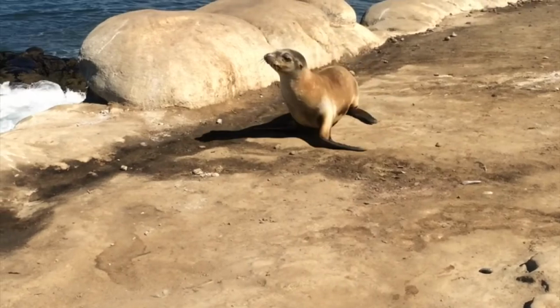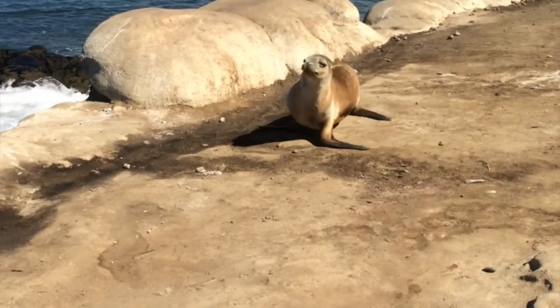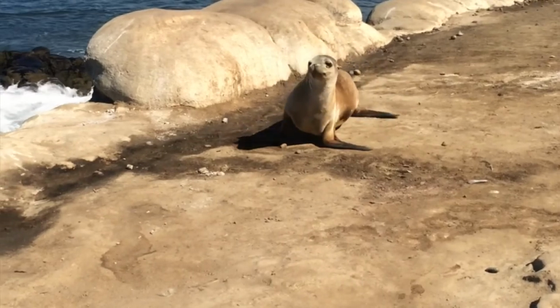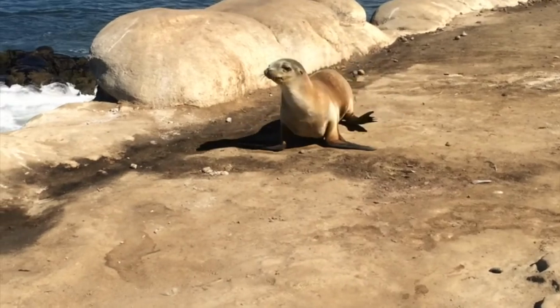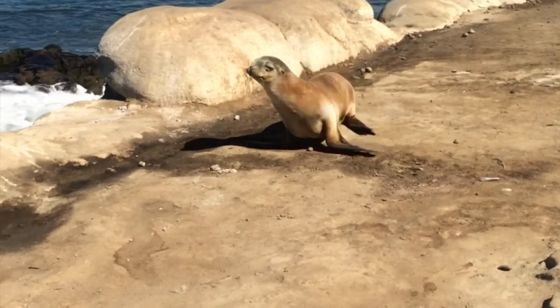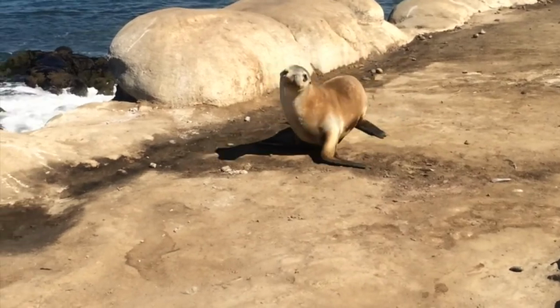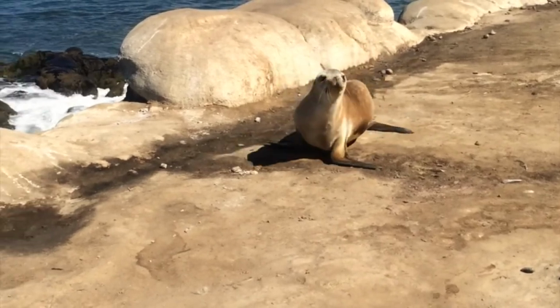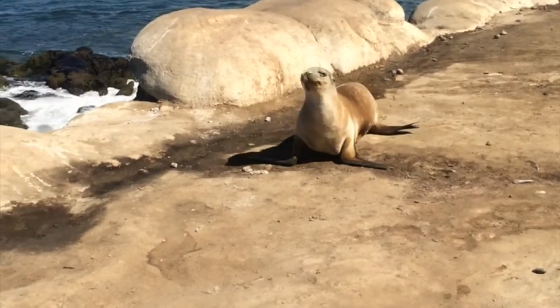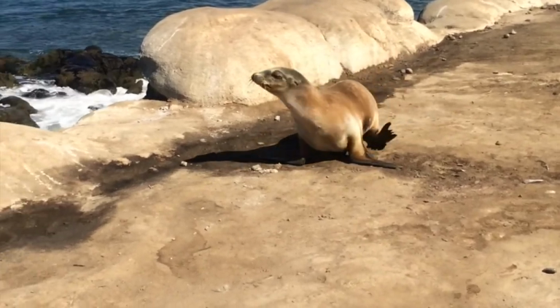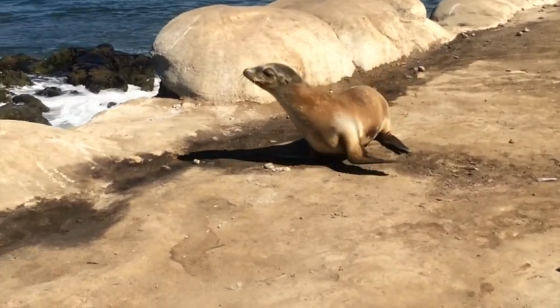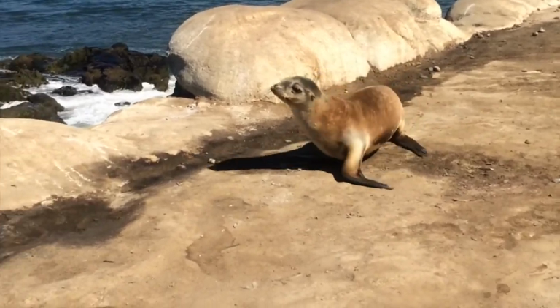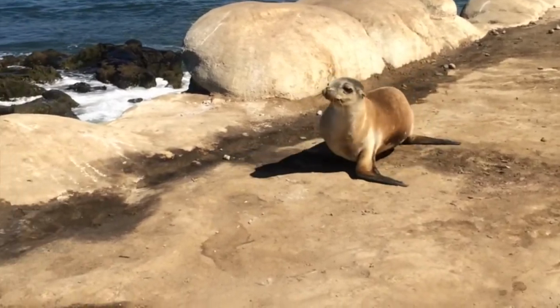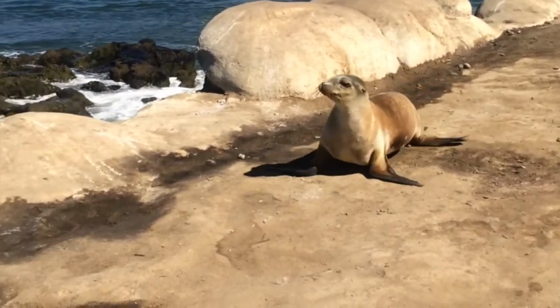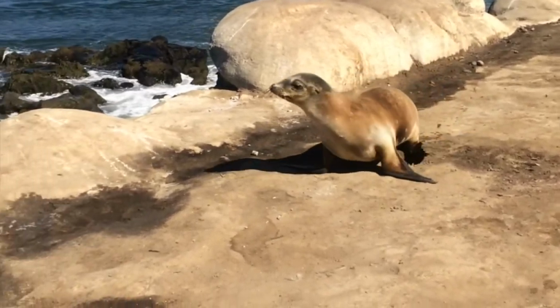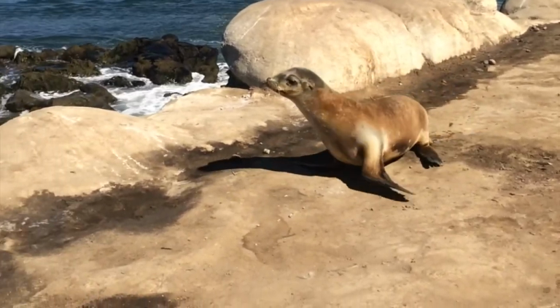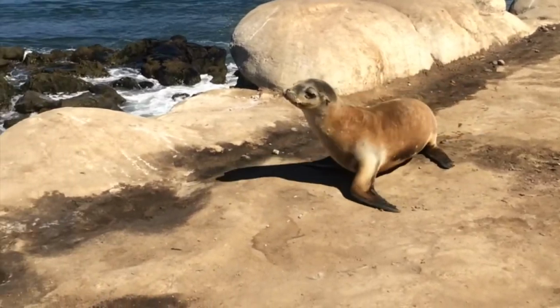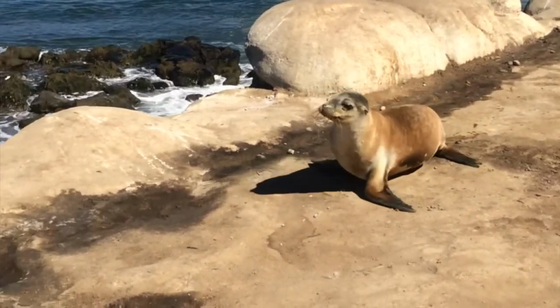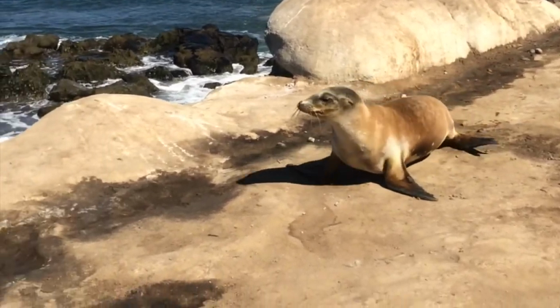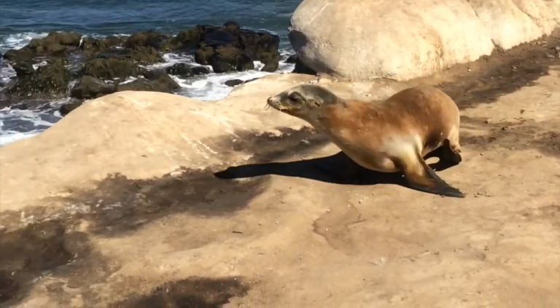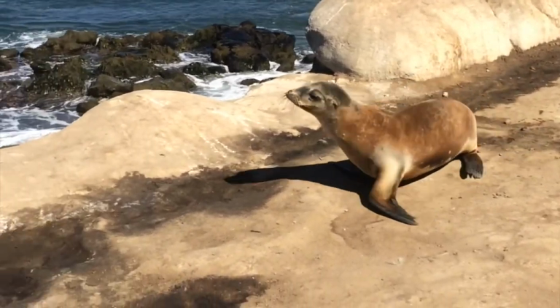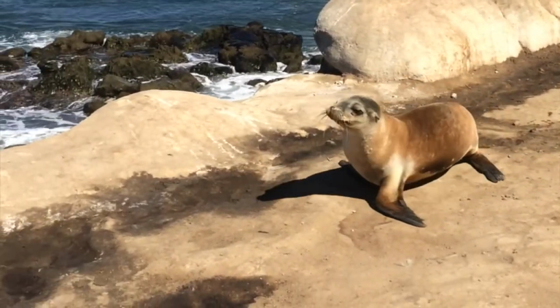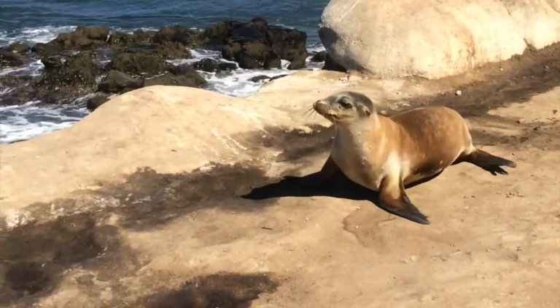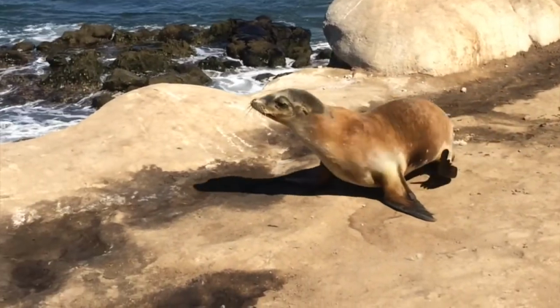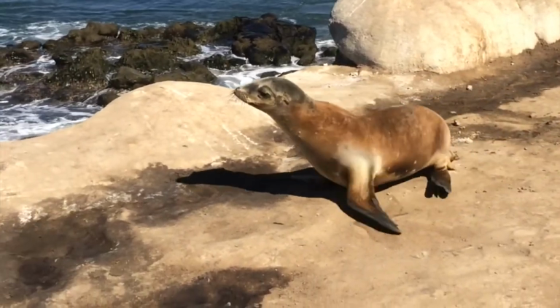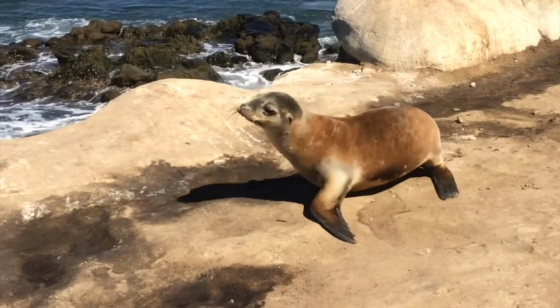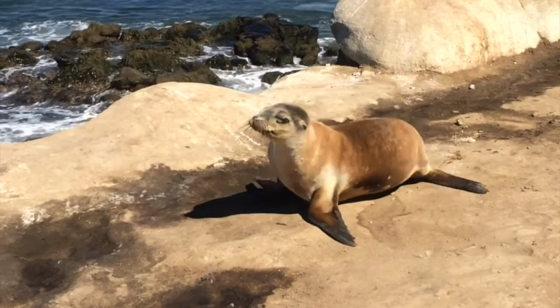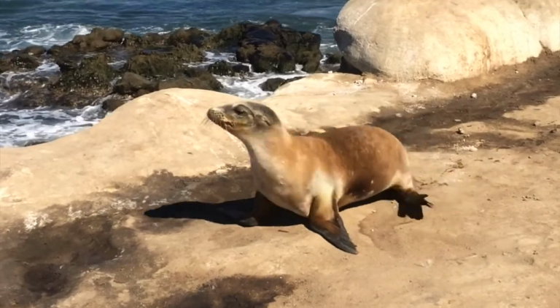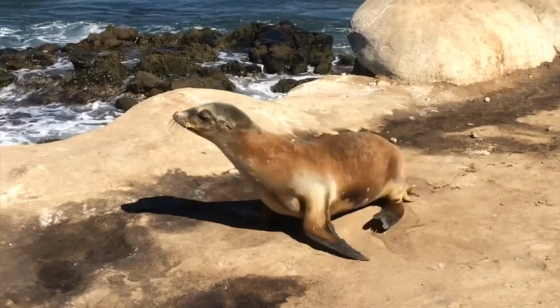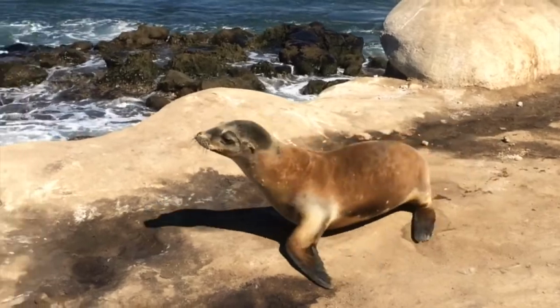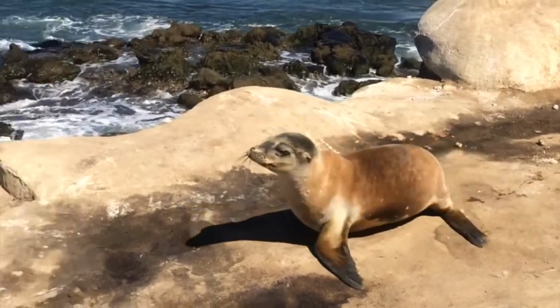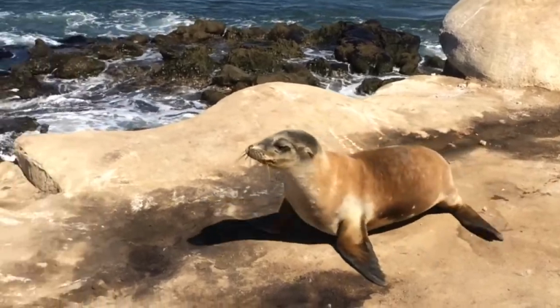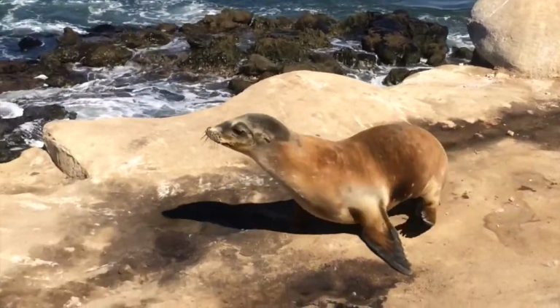Thanks for joining me on my wildlife expedition, and I hope you've enjoyed learning about the California sea lion.